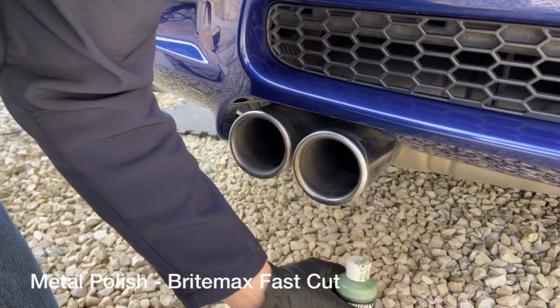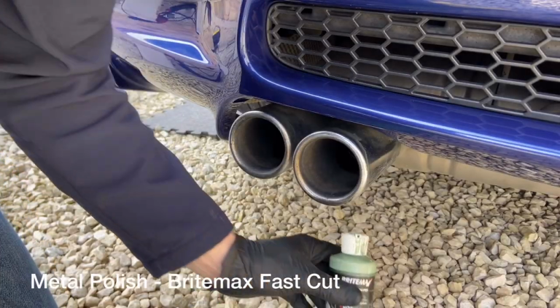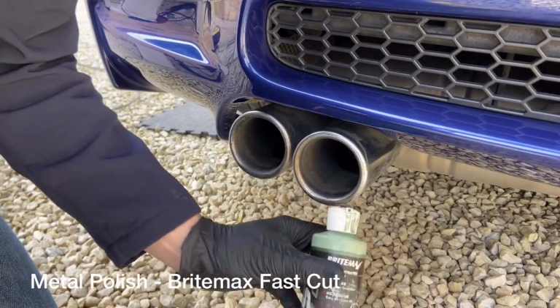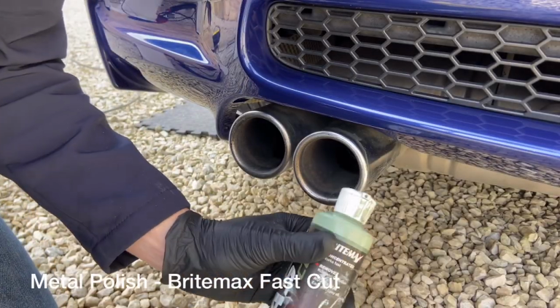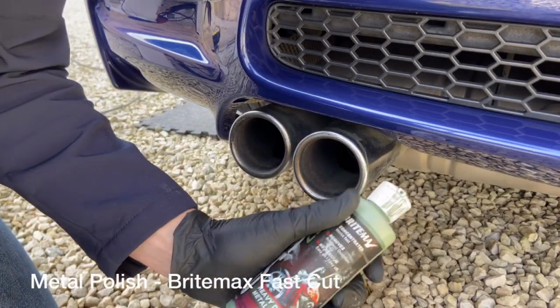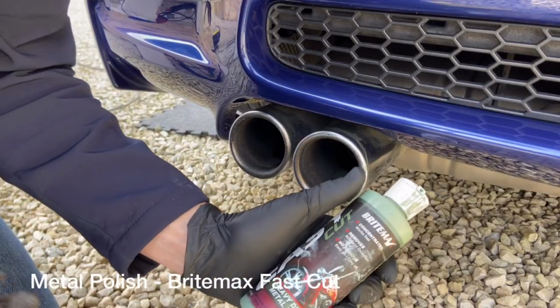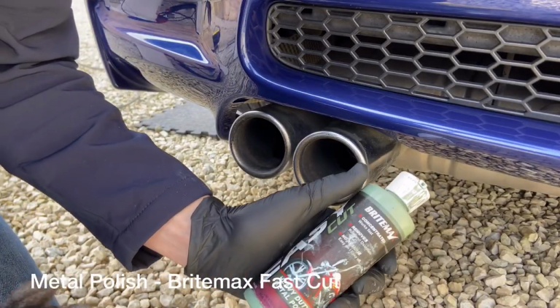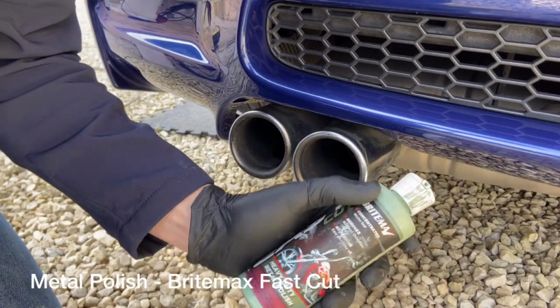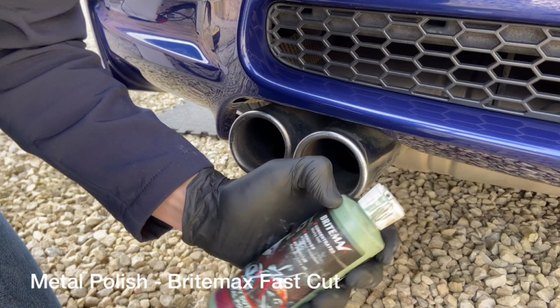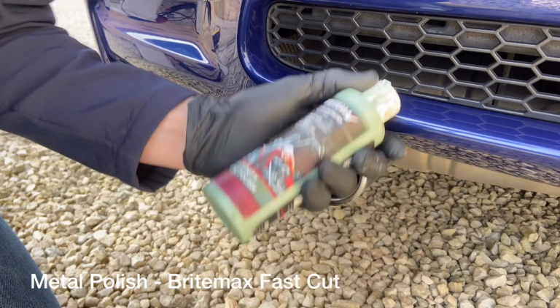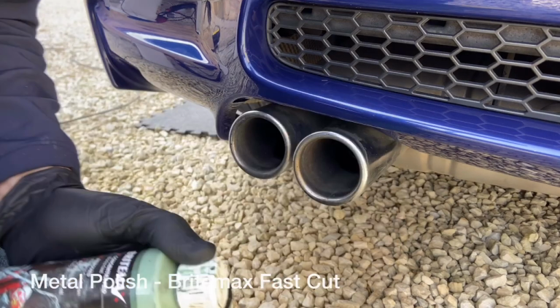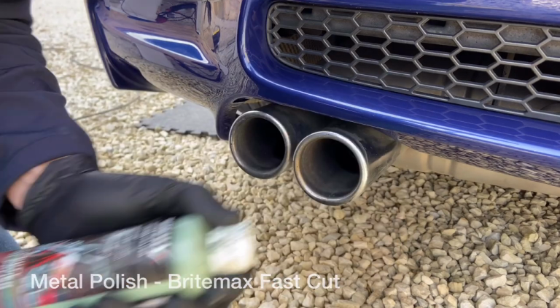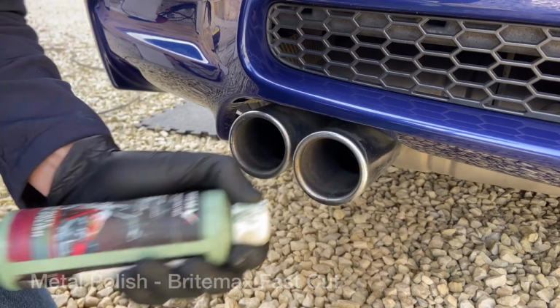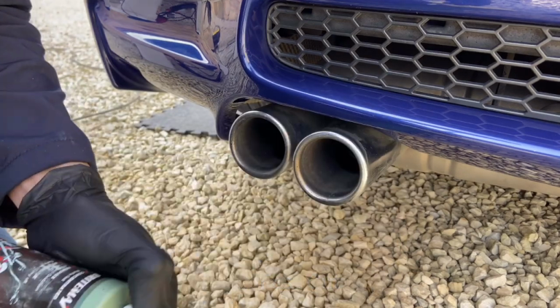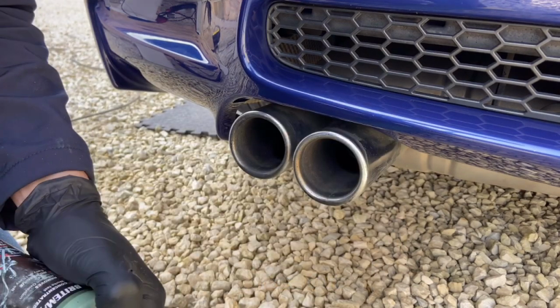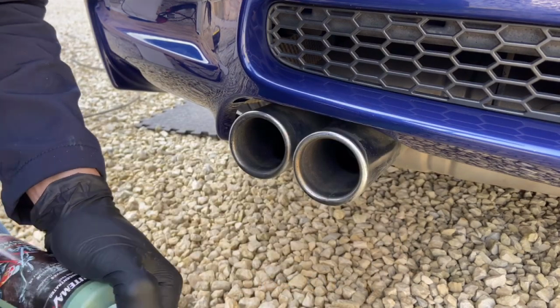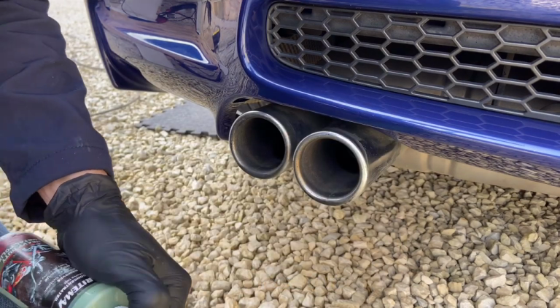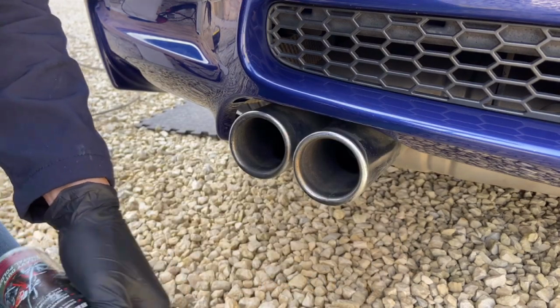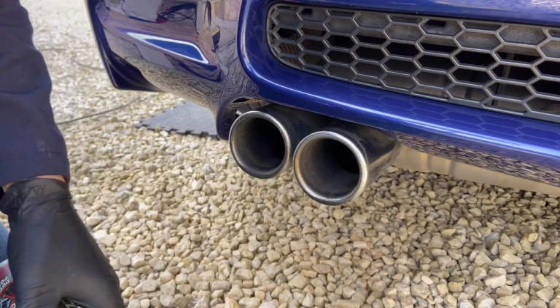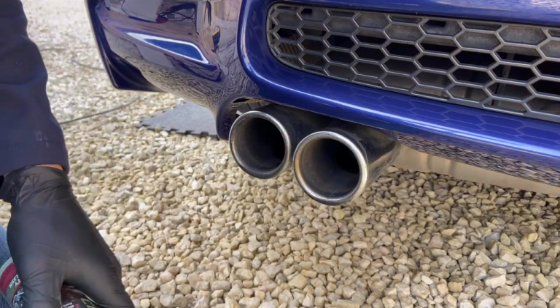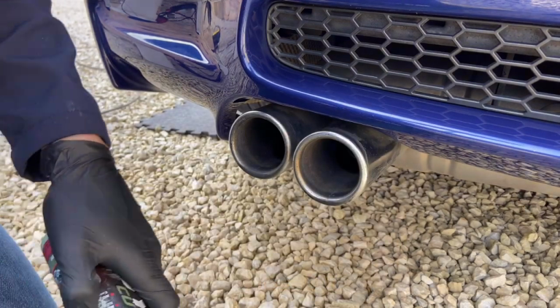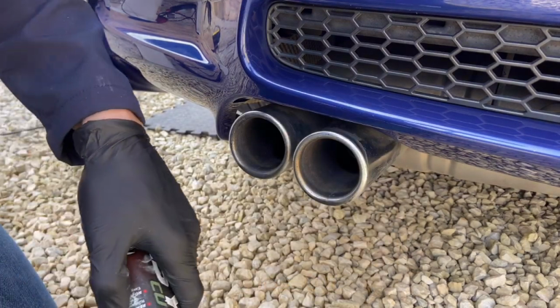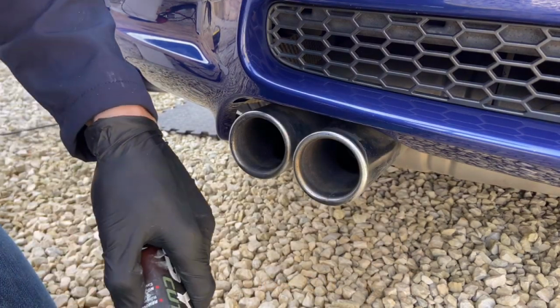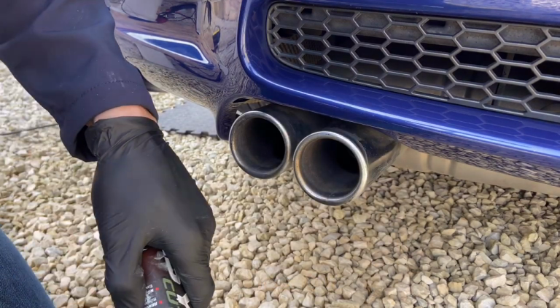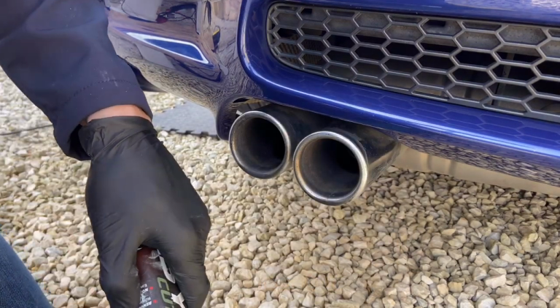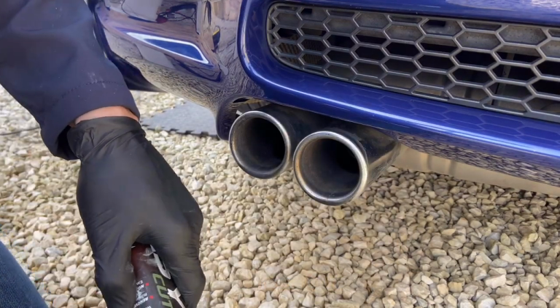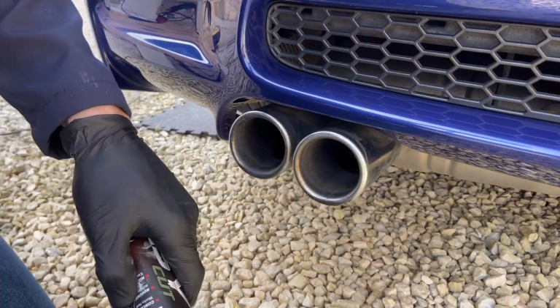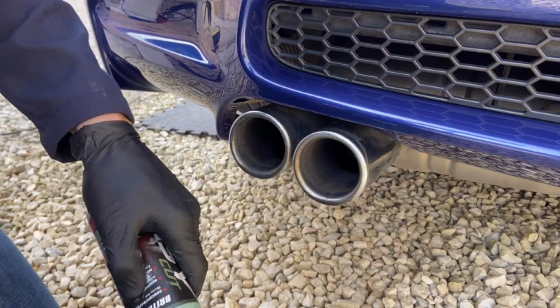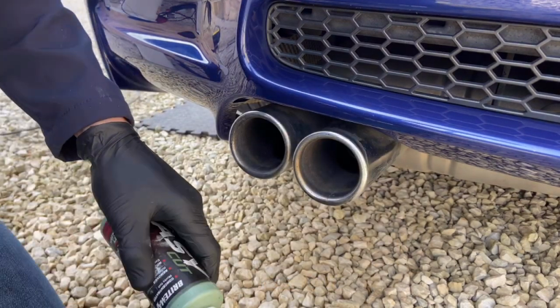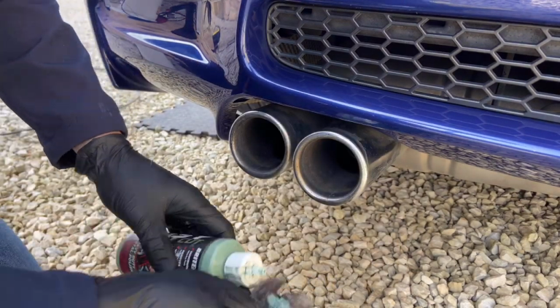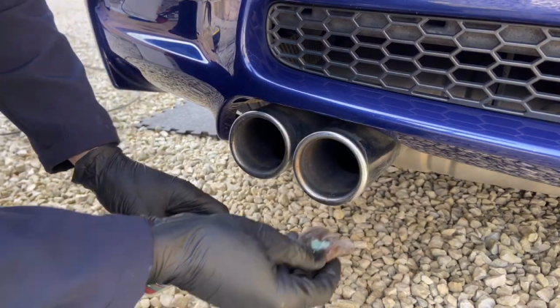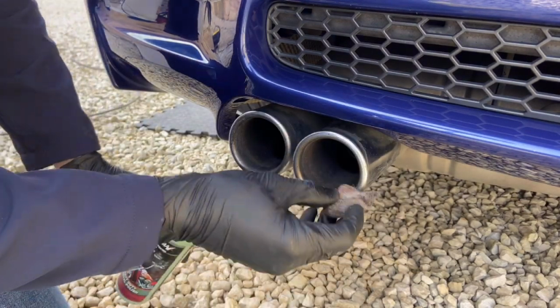To clean and polish the exhaust tips, I'm using Brightmax Easy Cut and fine iron wool.